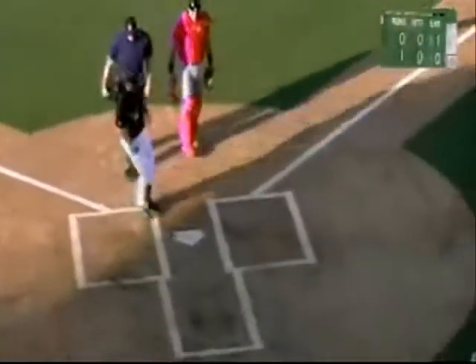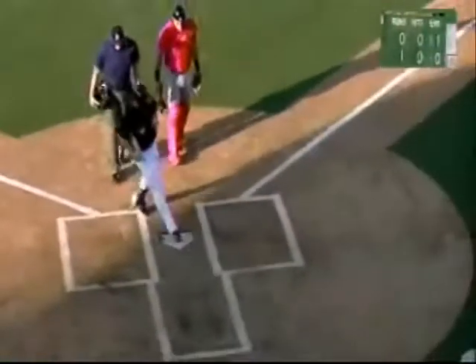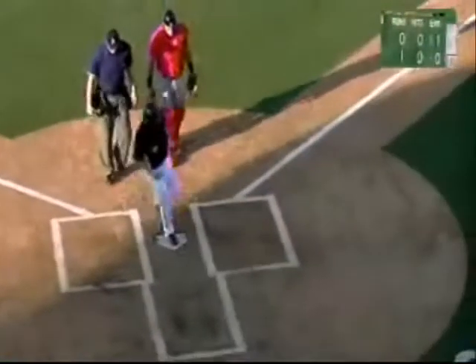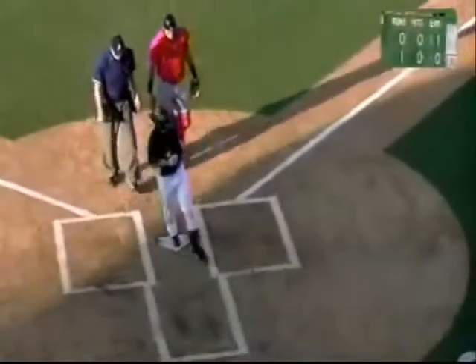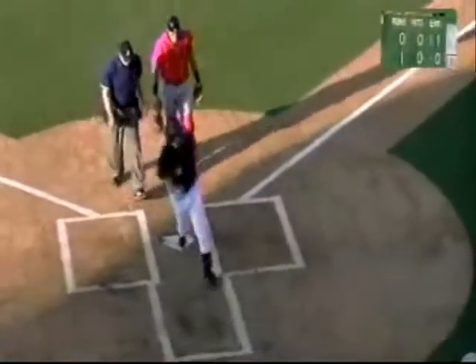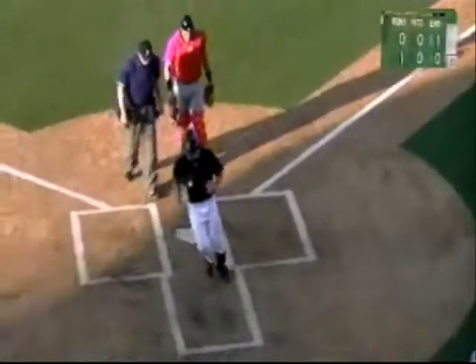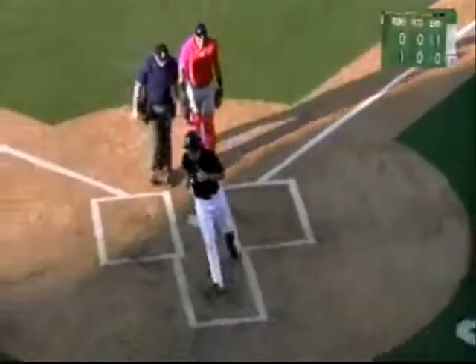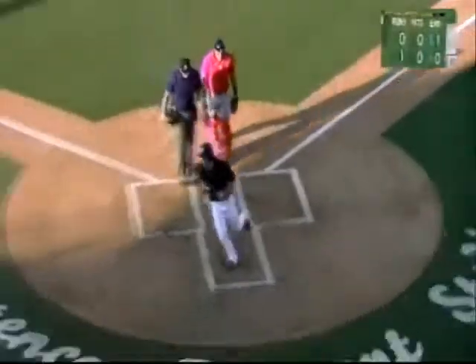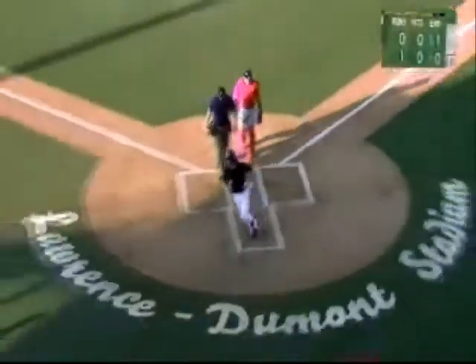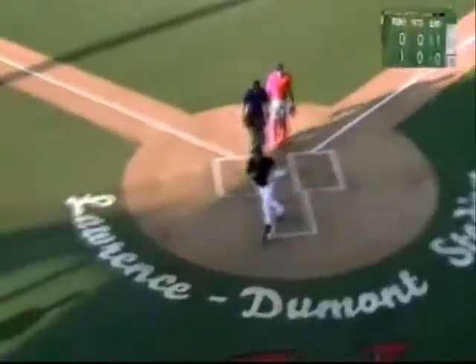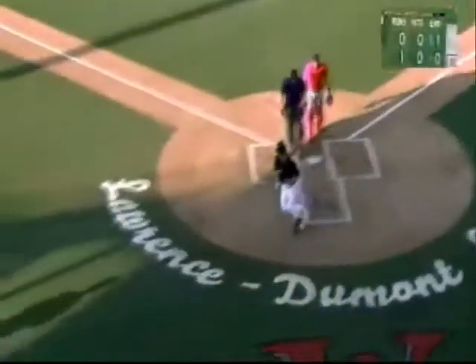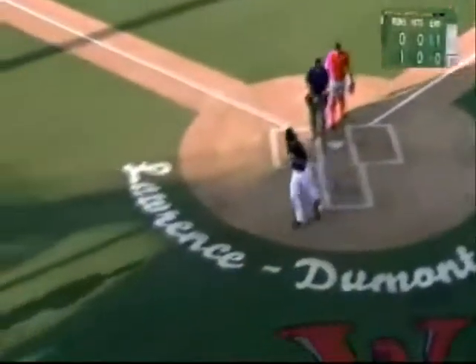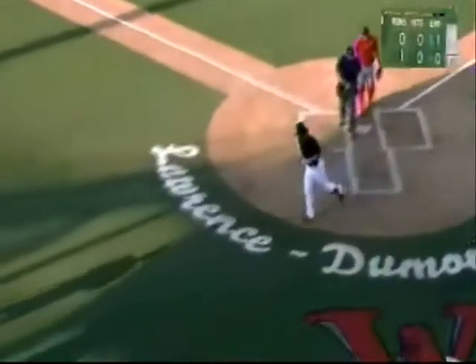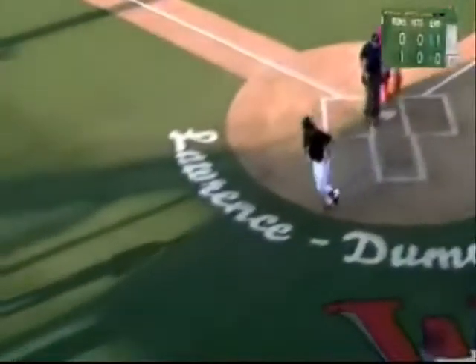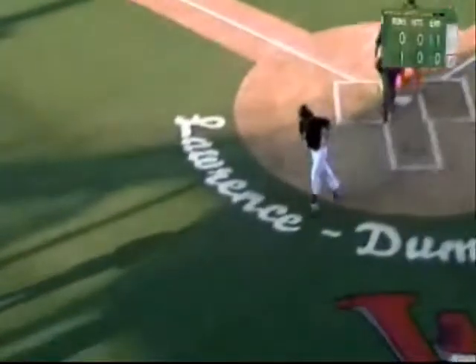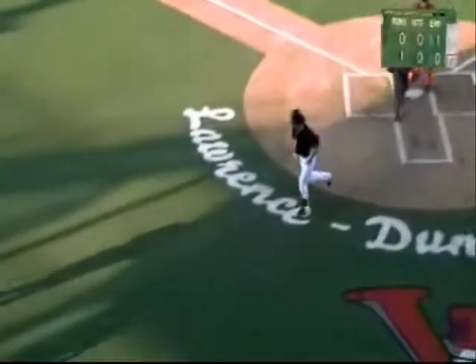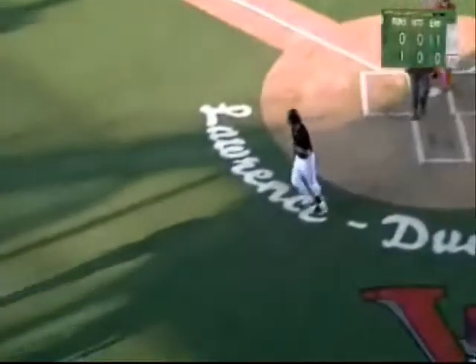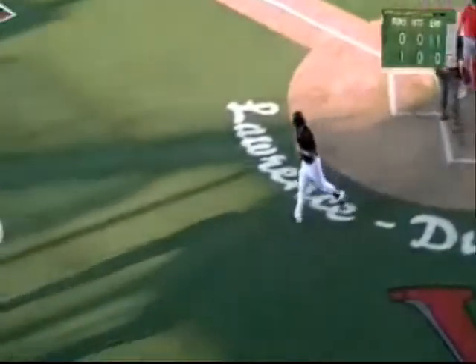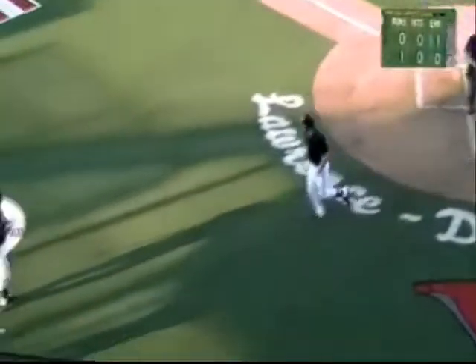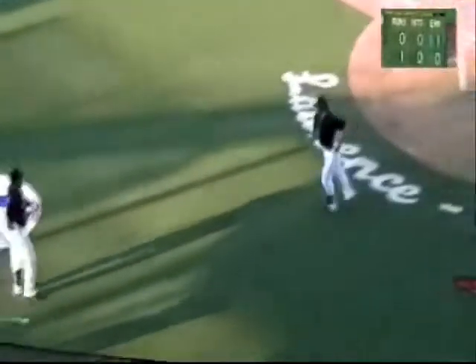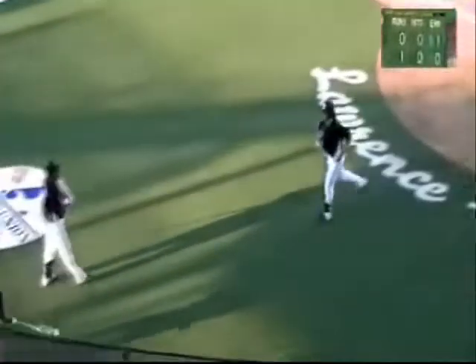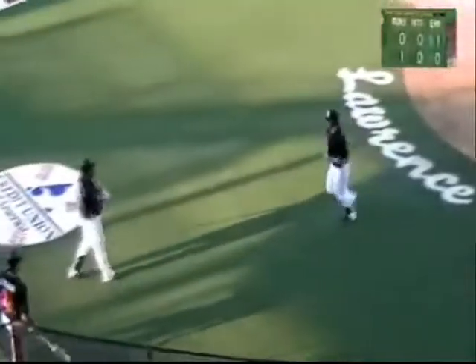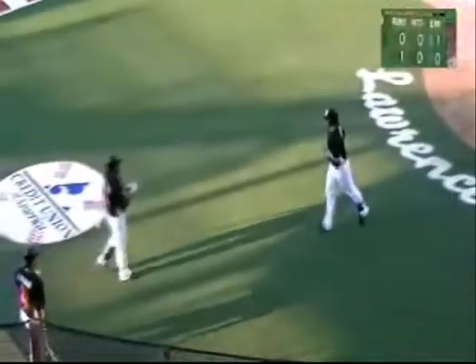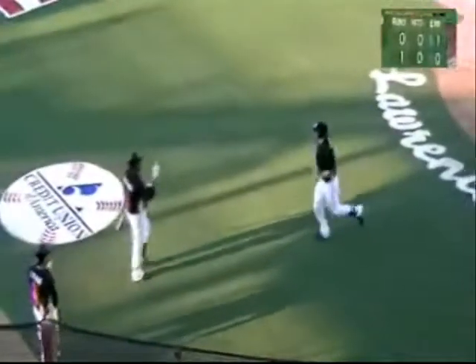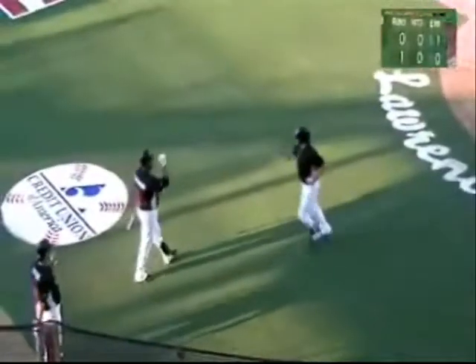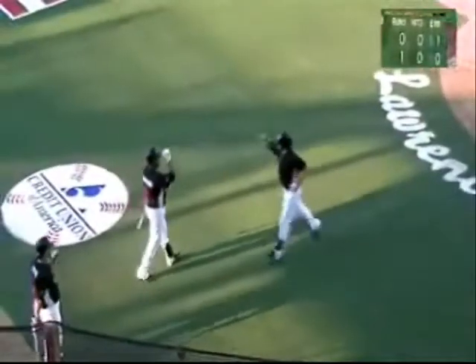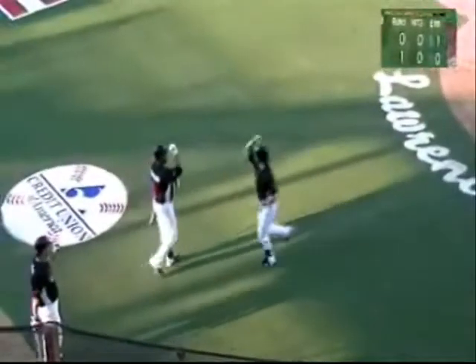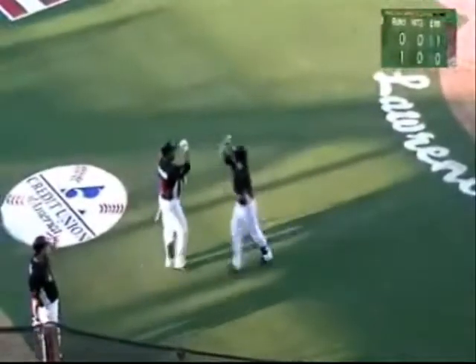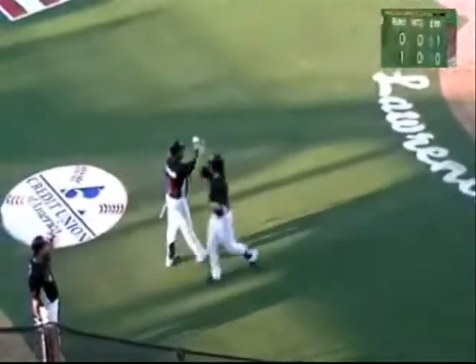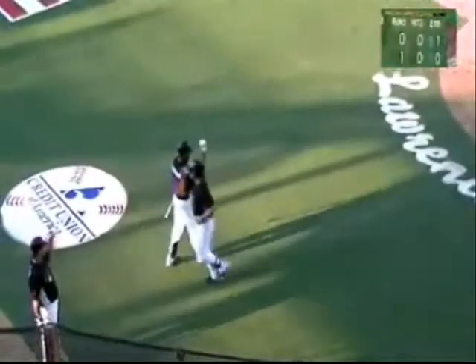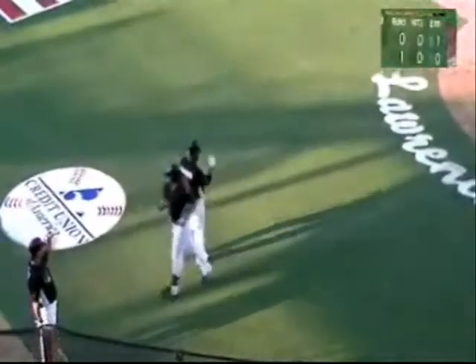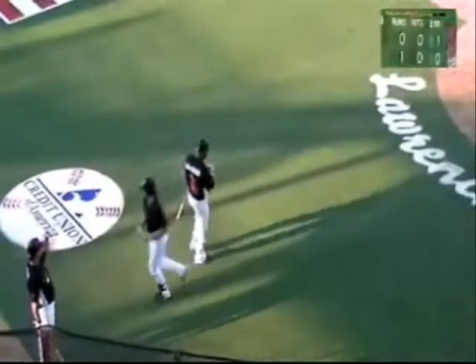Brent Cleveland with a new team record, homering for a fourth consecutive ball game.